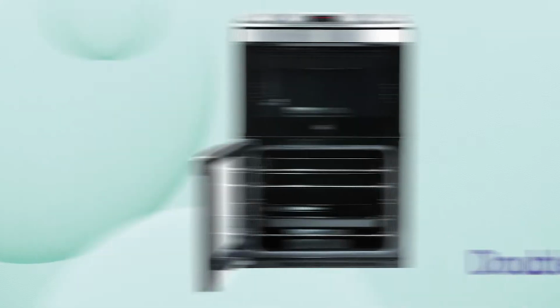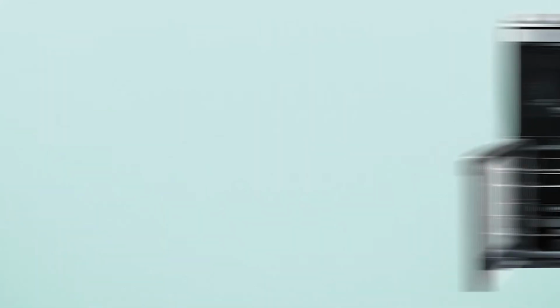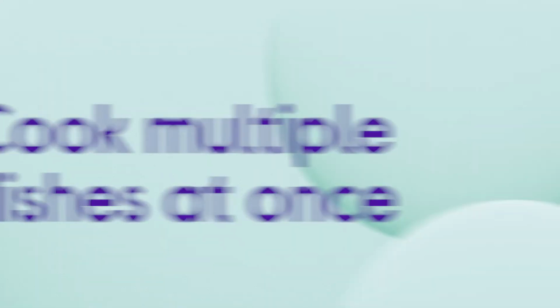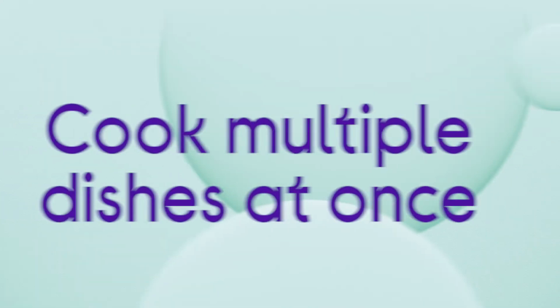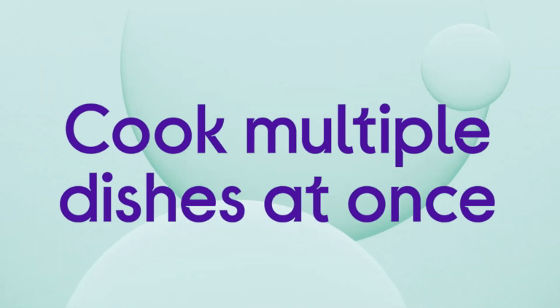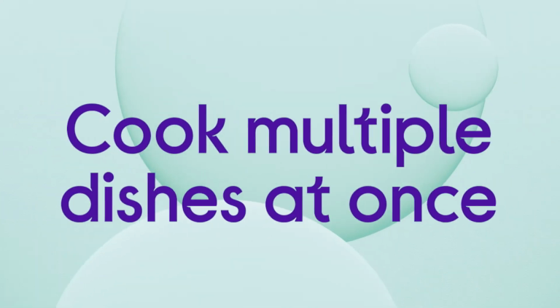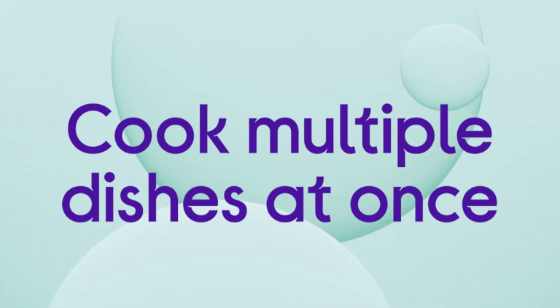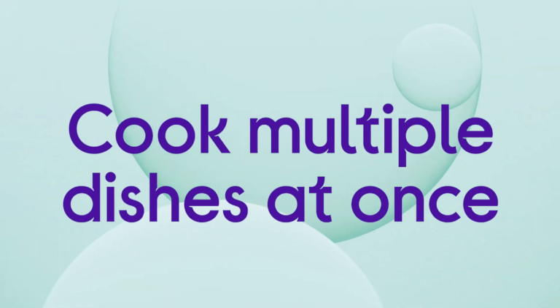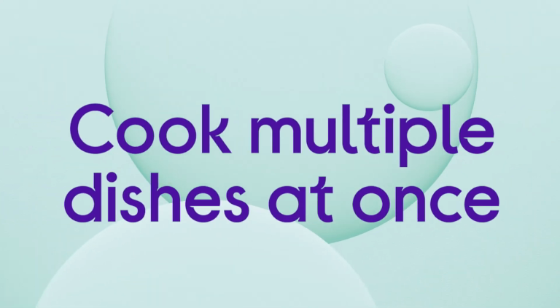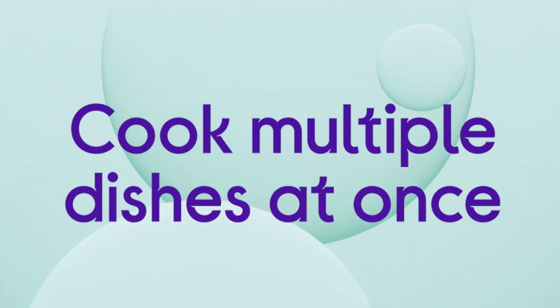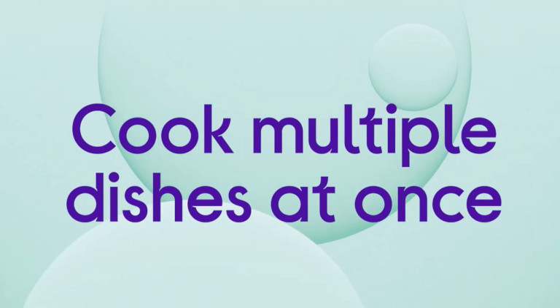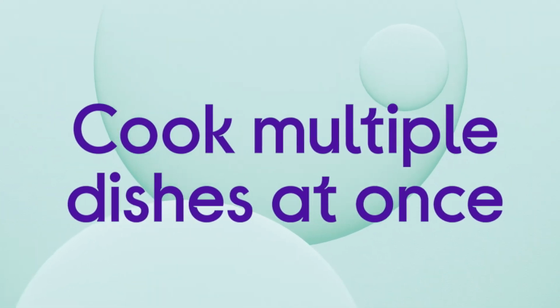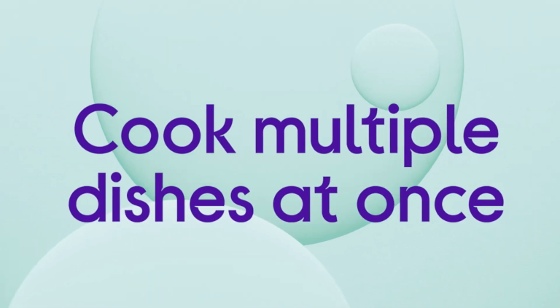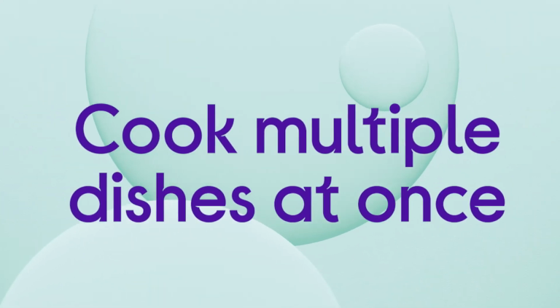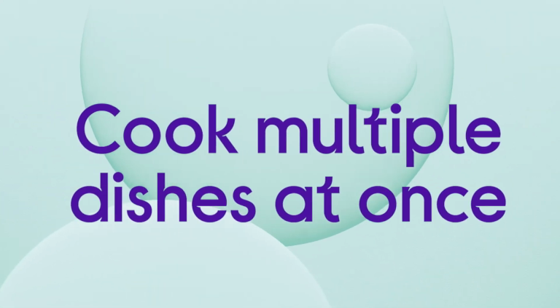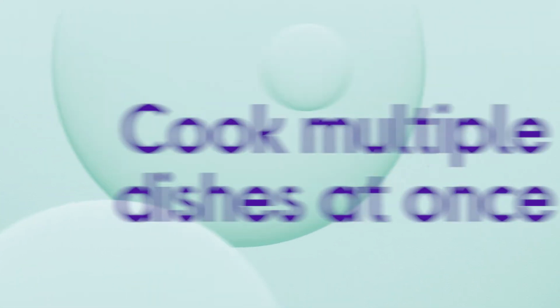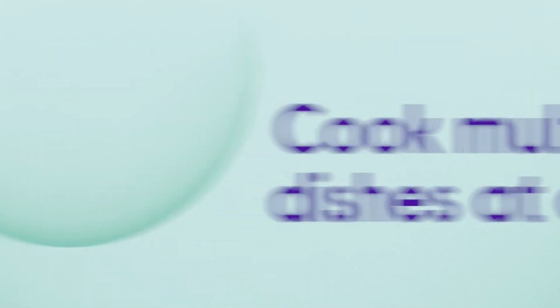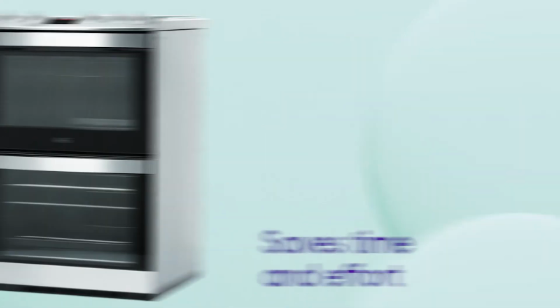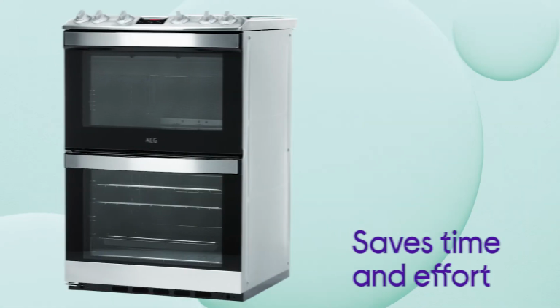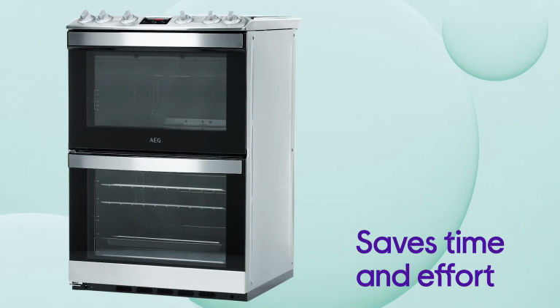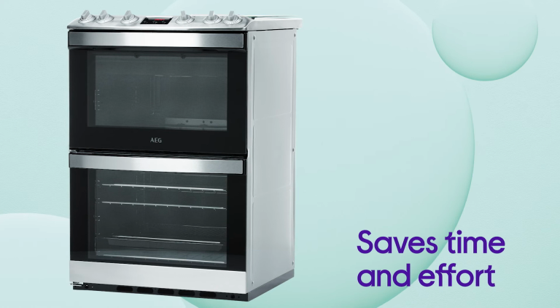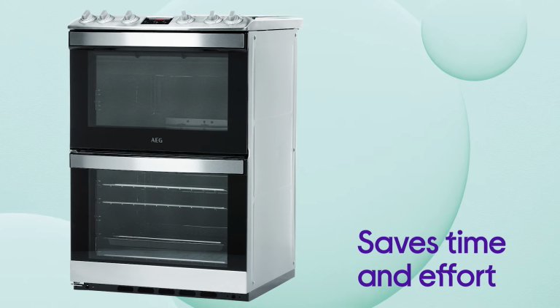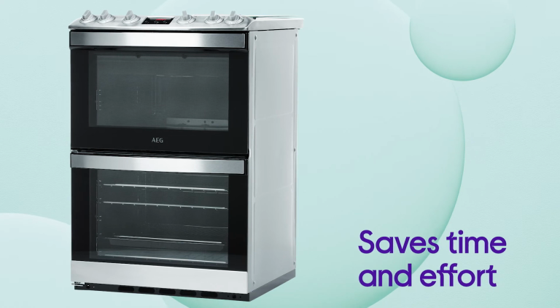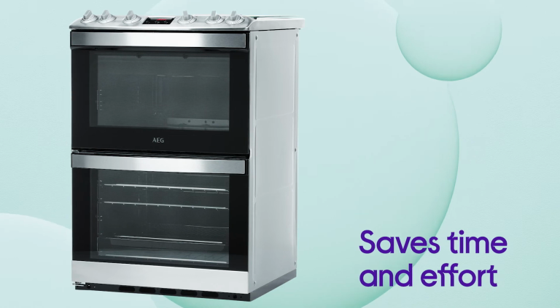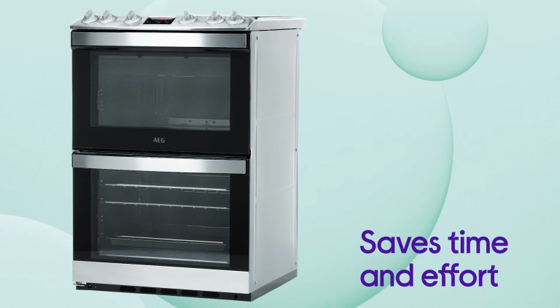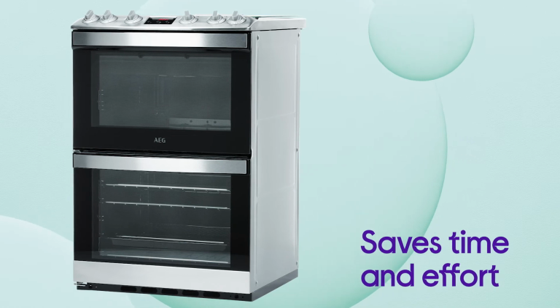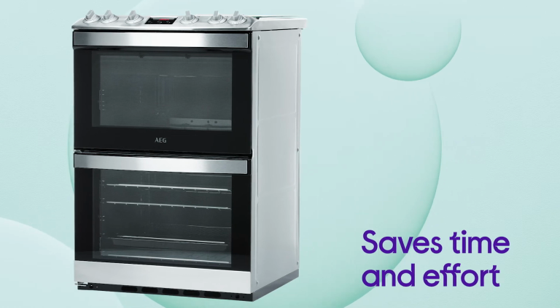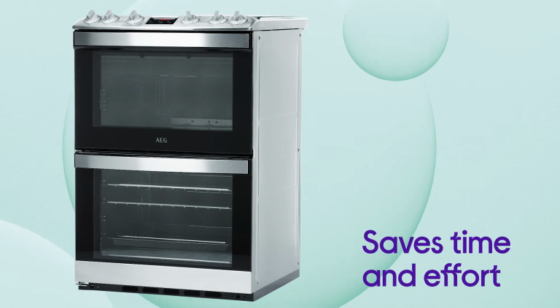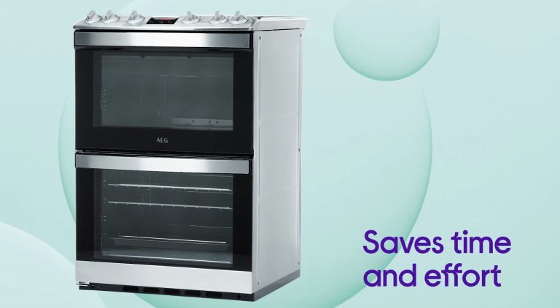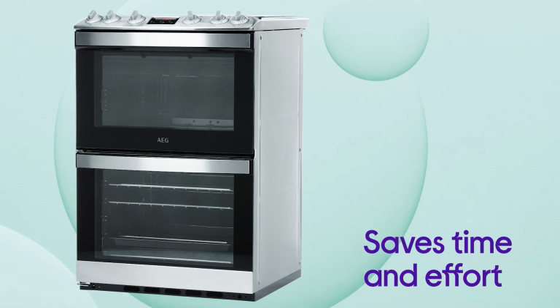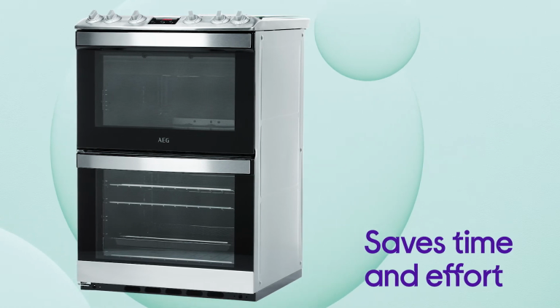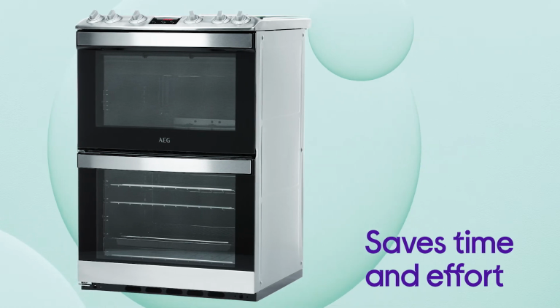It lets you cook multiple dishes at the same time with completely different oven settings, saving you time and effort no matter what you're making.